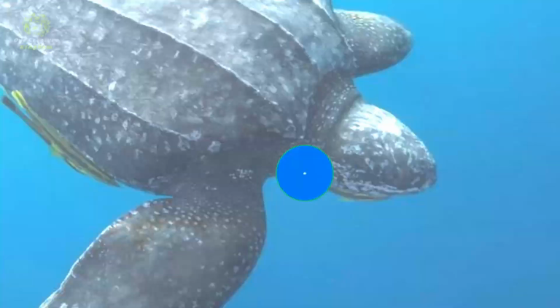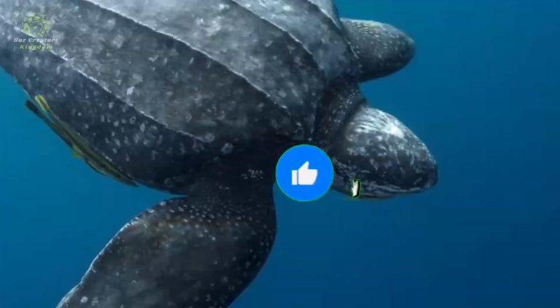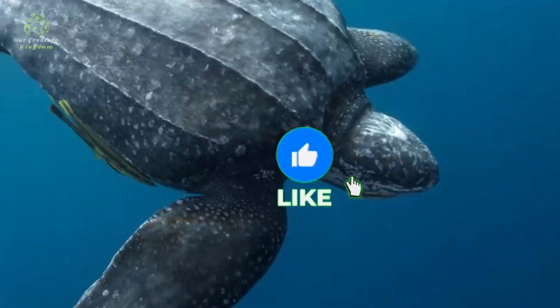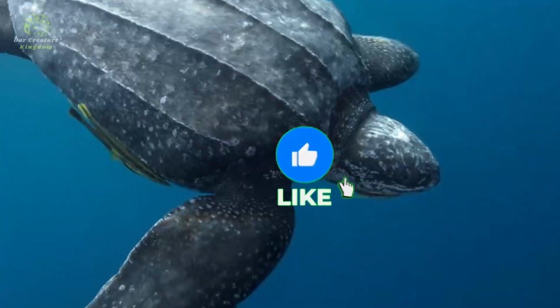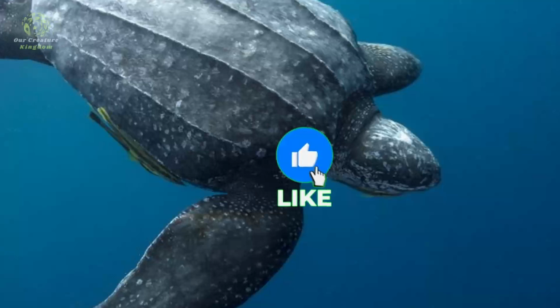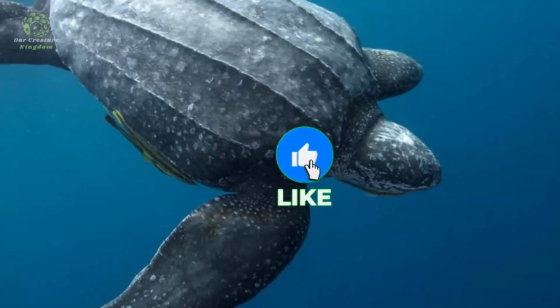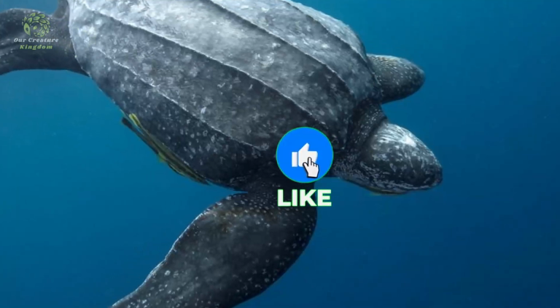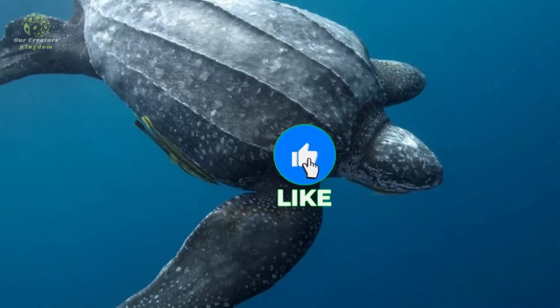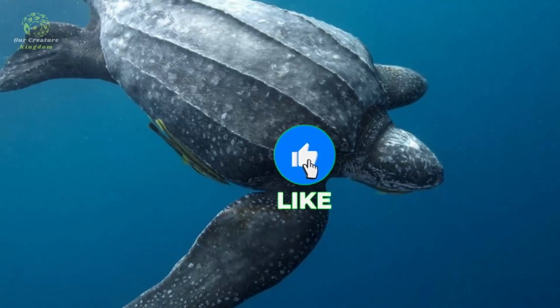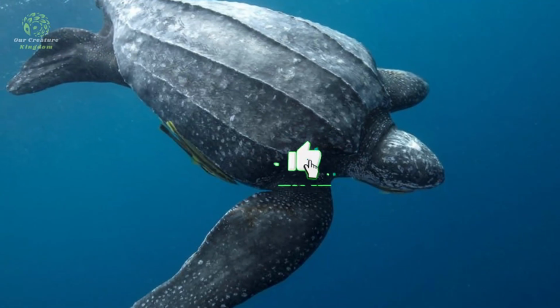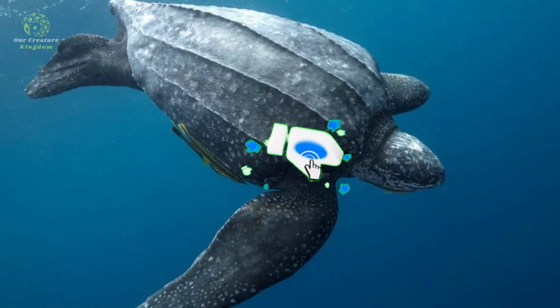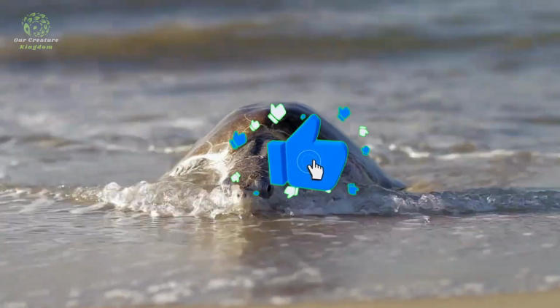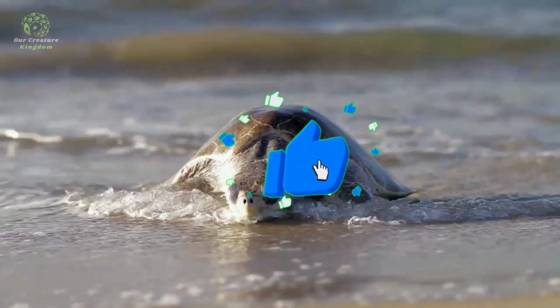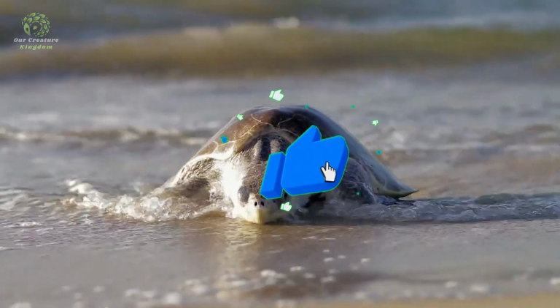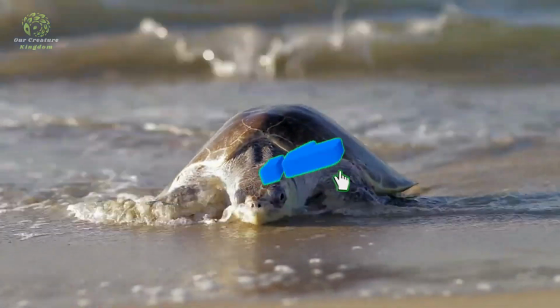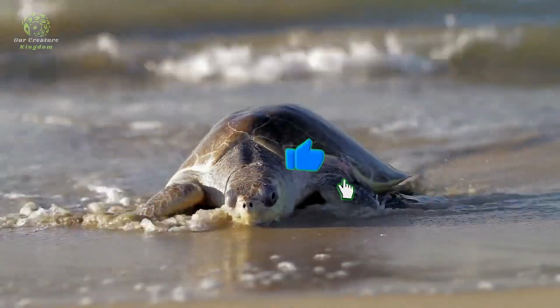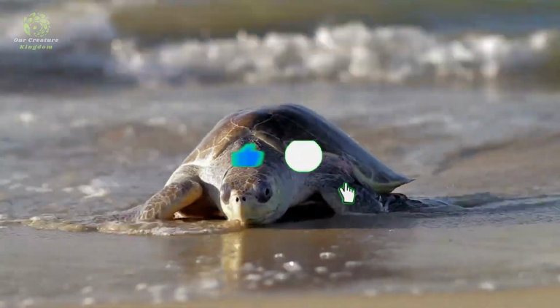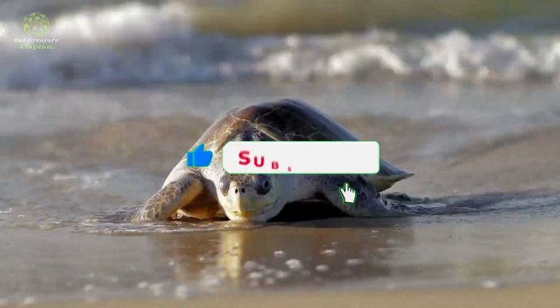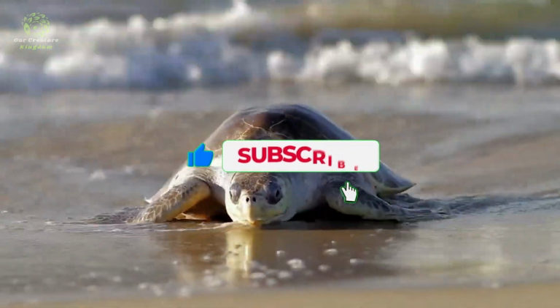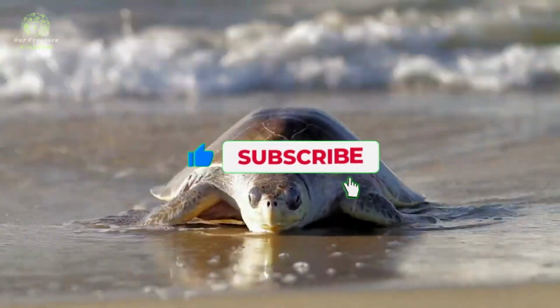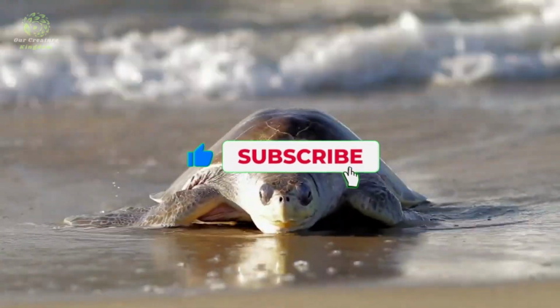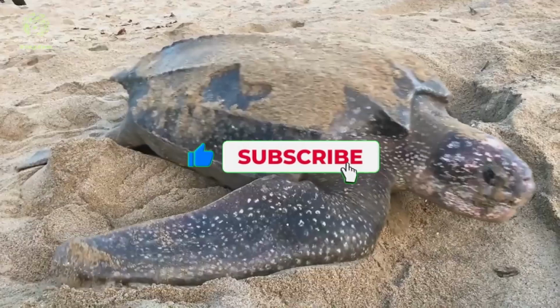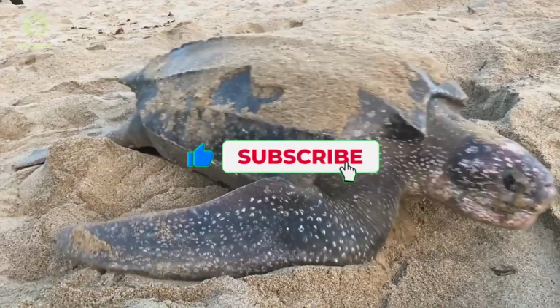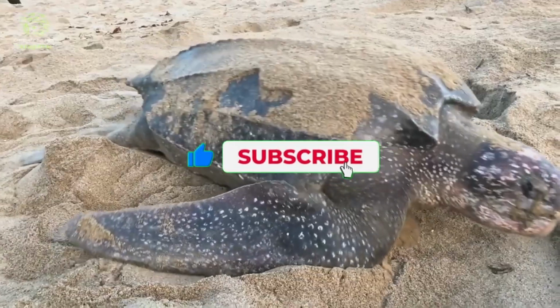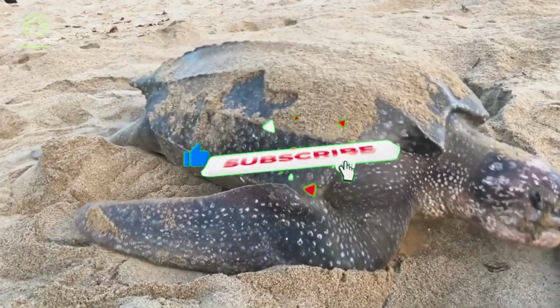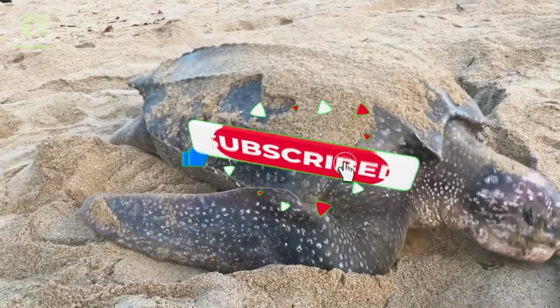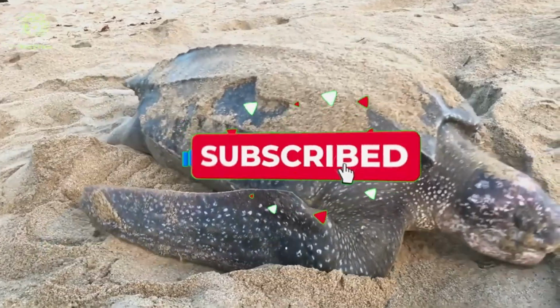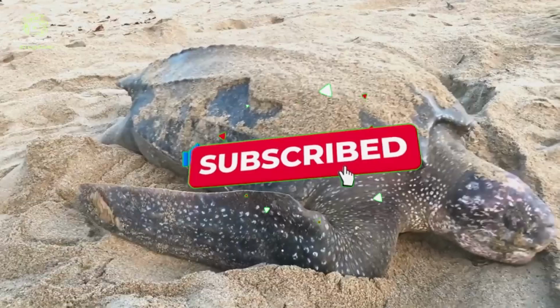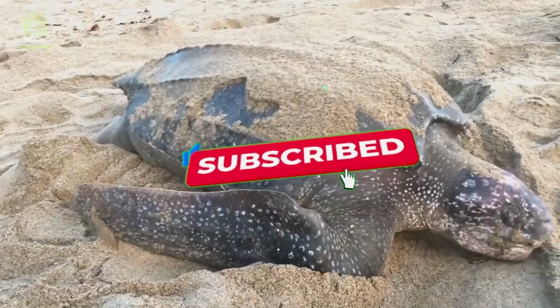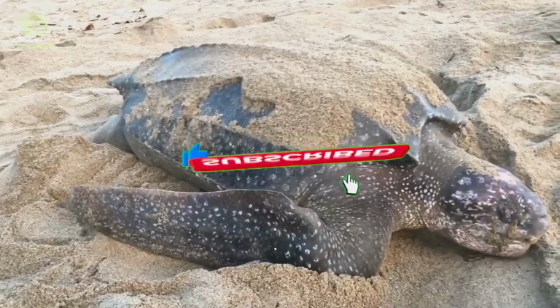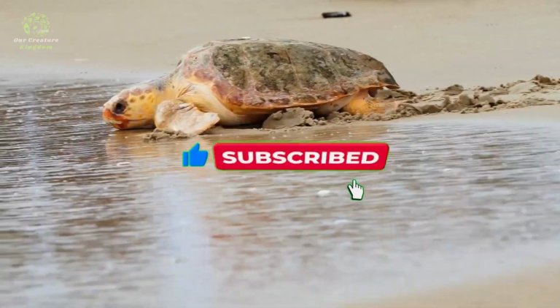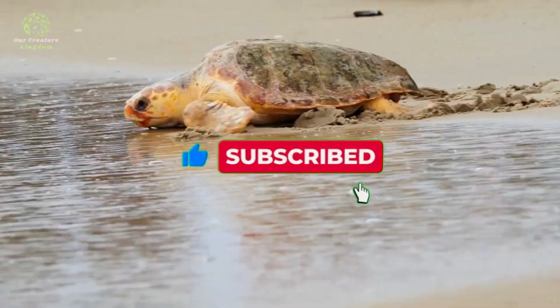Thank you for joining us today. Please hit that subscribe button and notification bell to learn more about our creature kingdom.